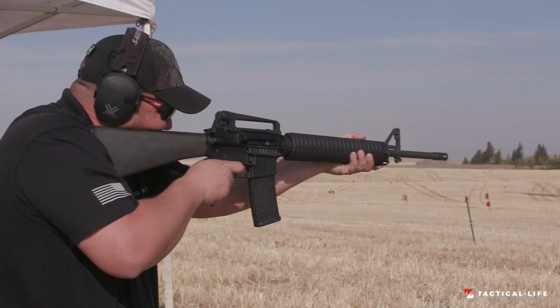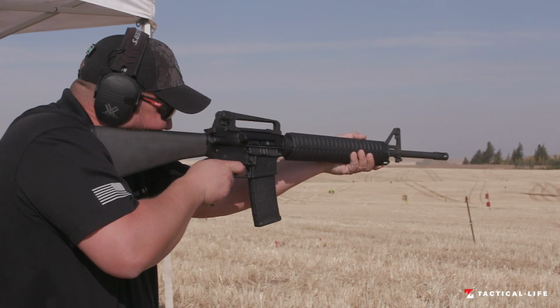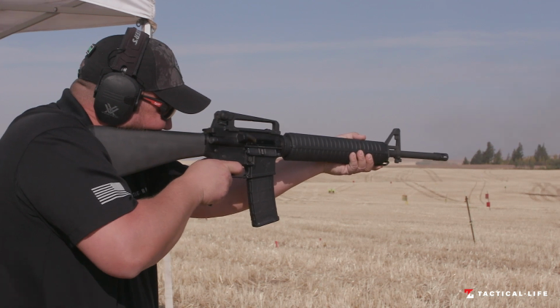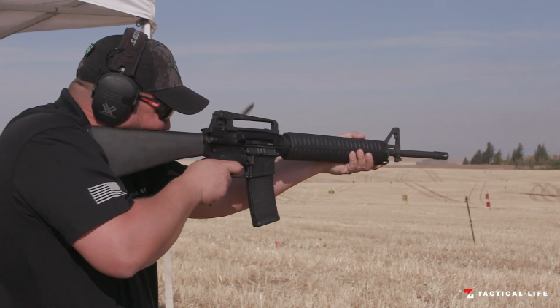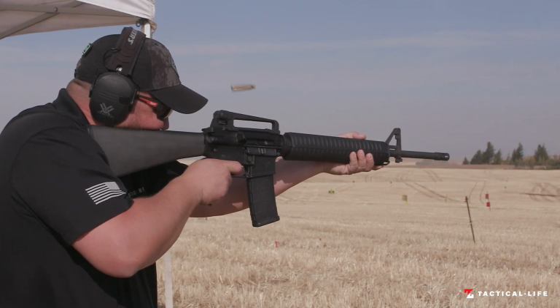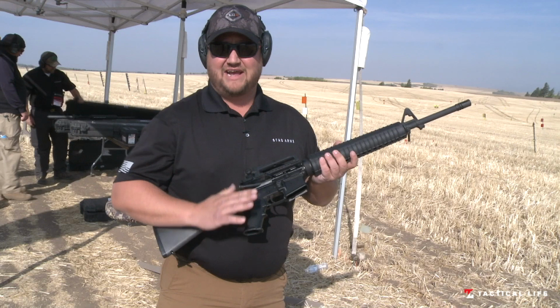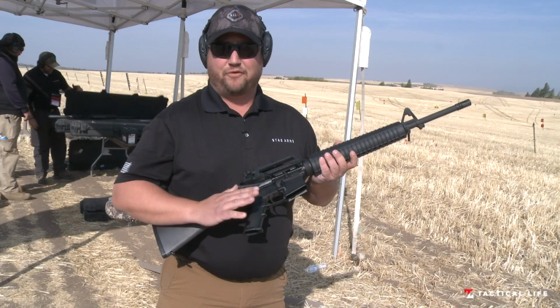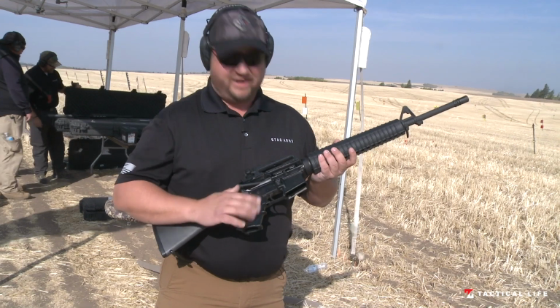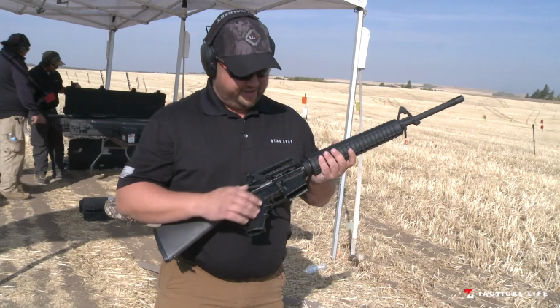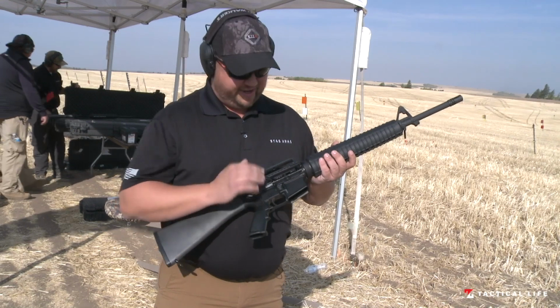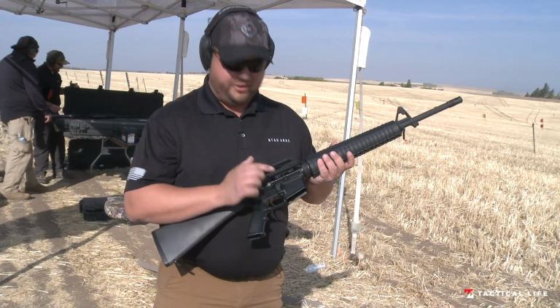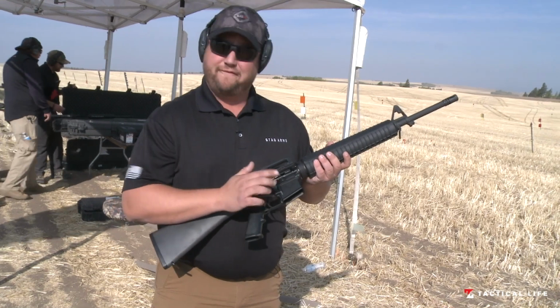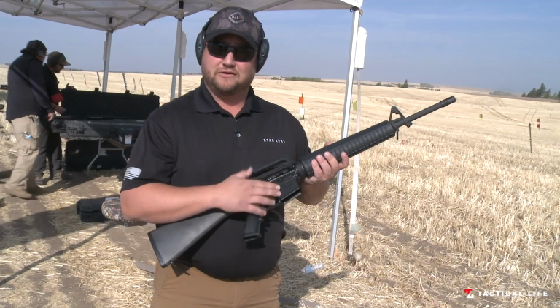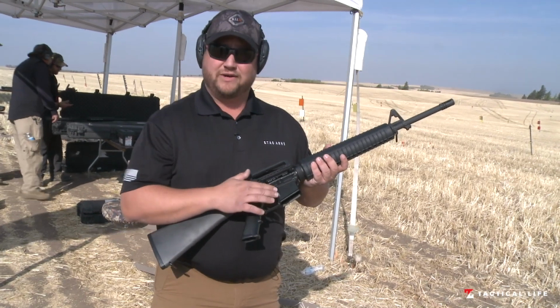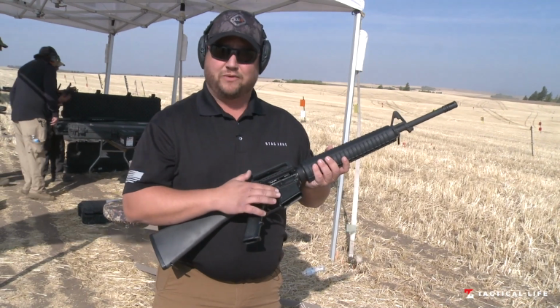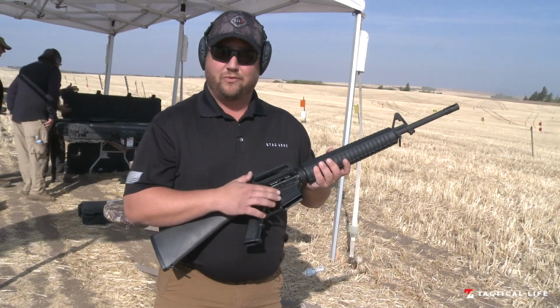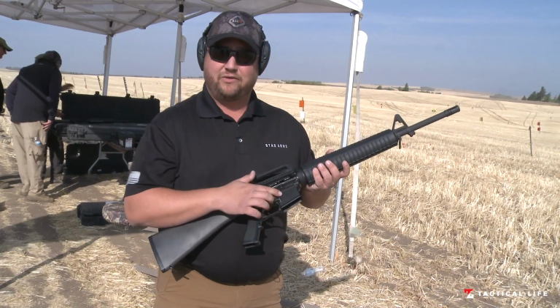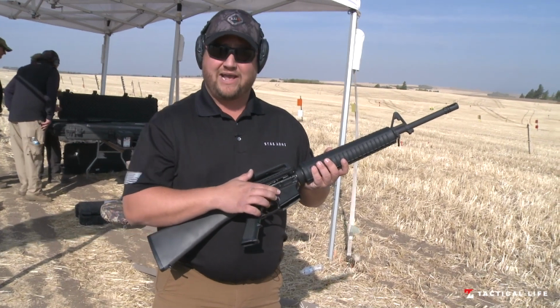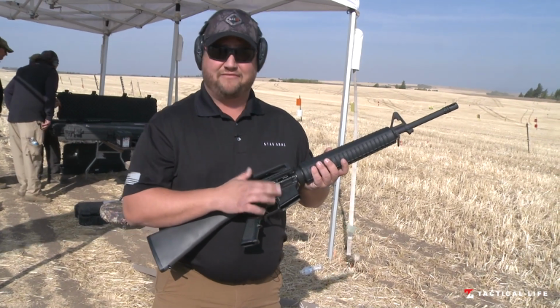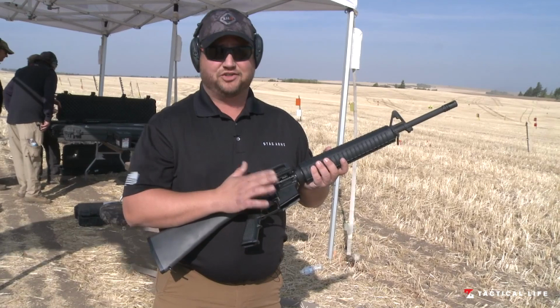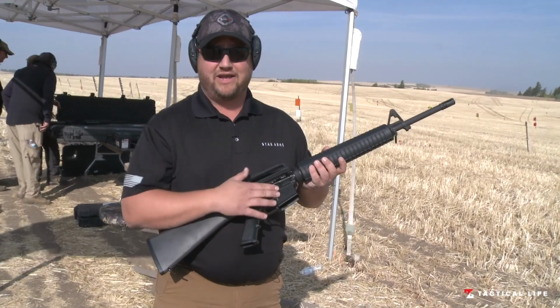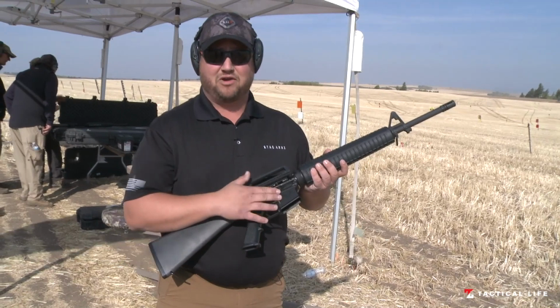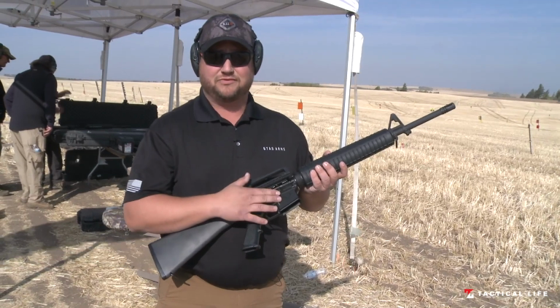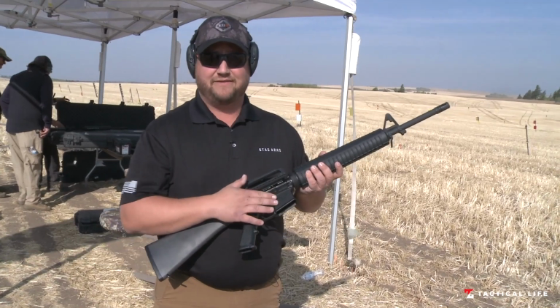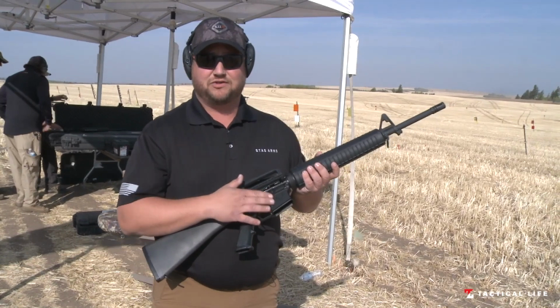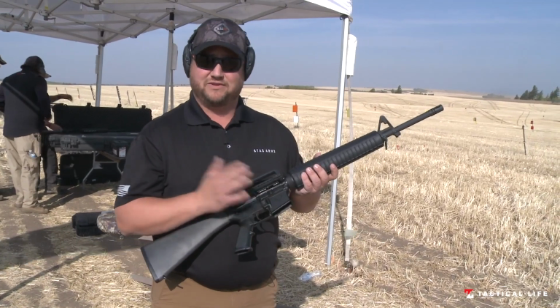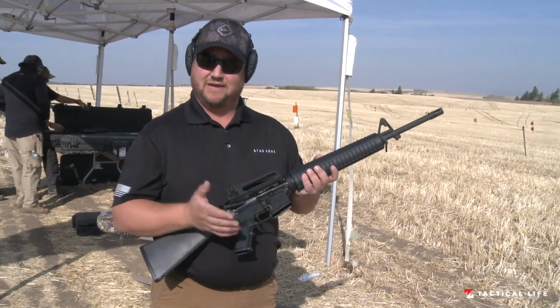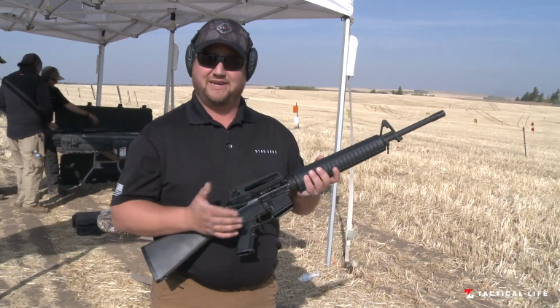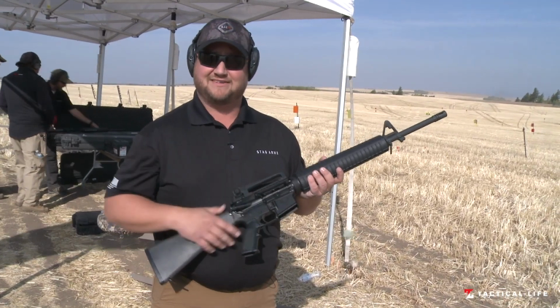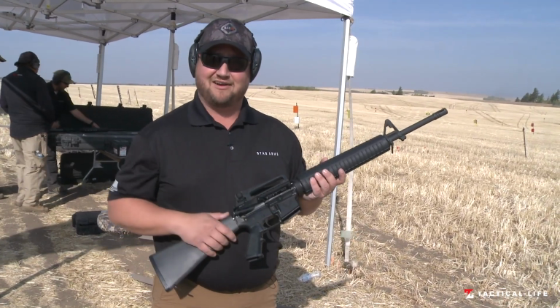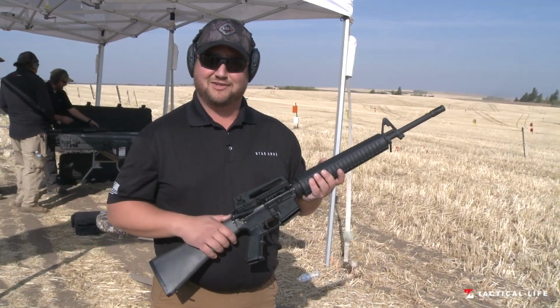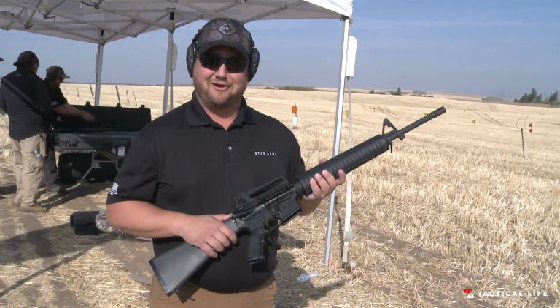MSRP on this is $949 and new for 2021, we have the Cheyenne marked receivers with the updated Stag Arms logo.